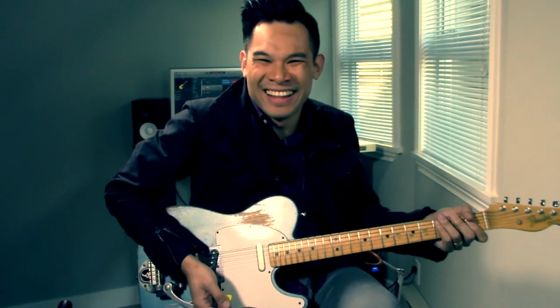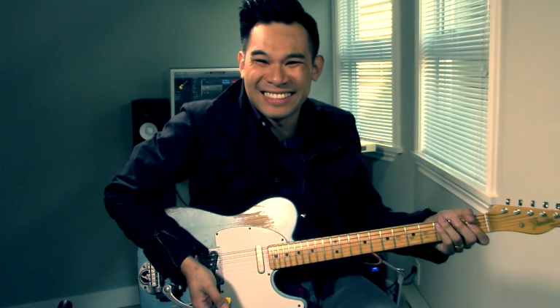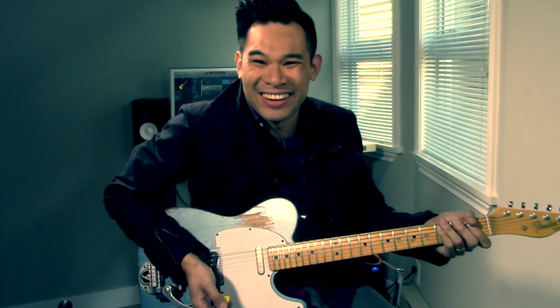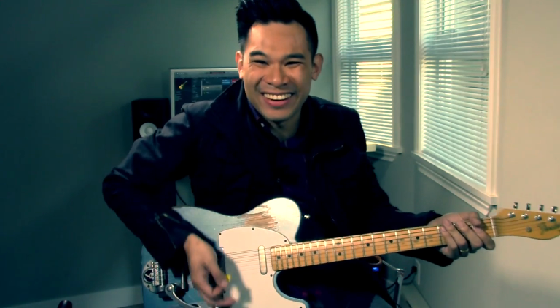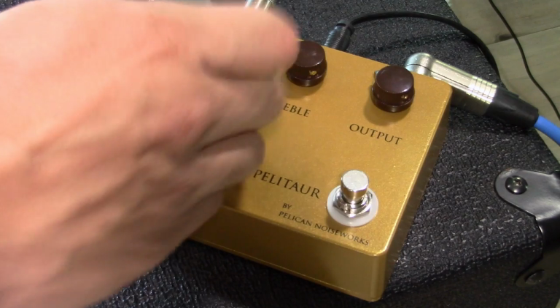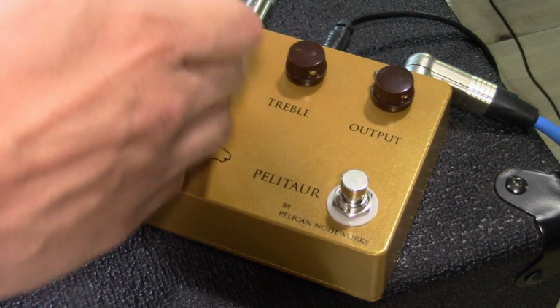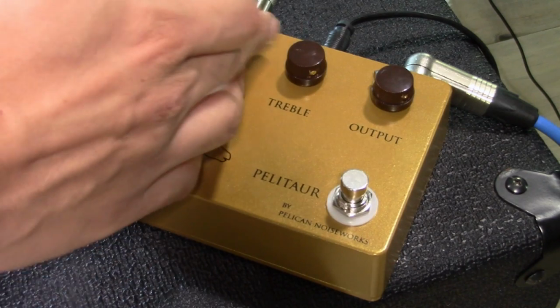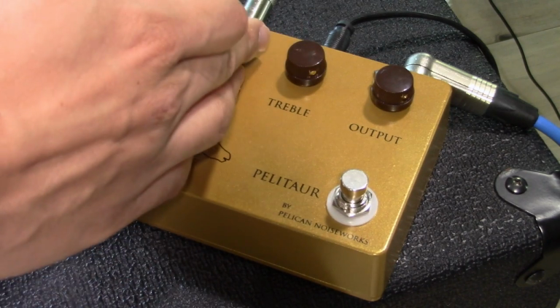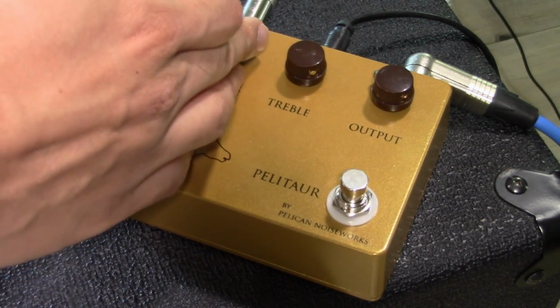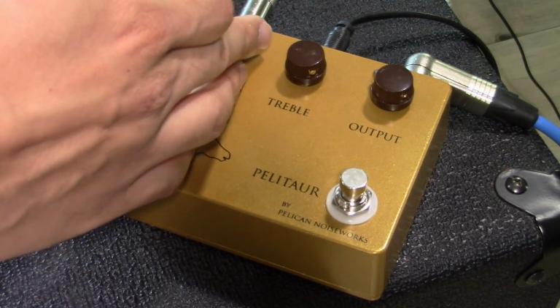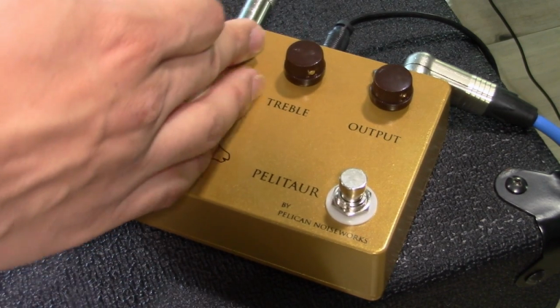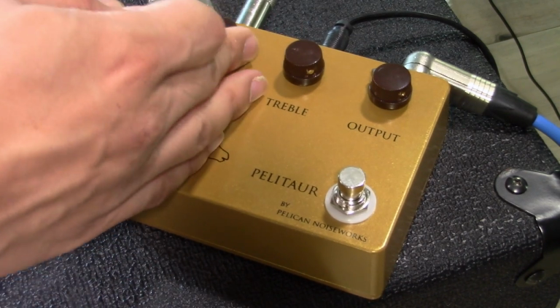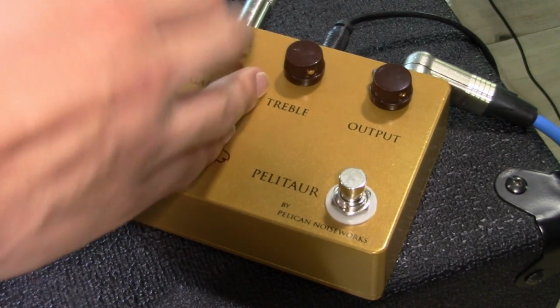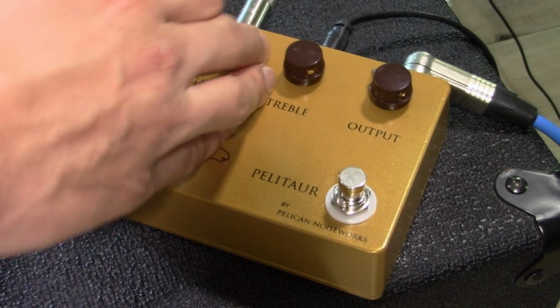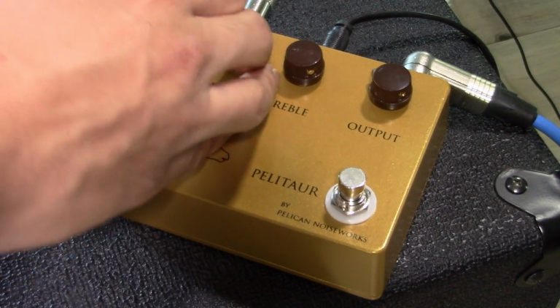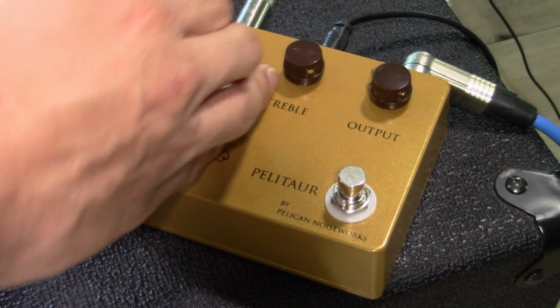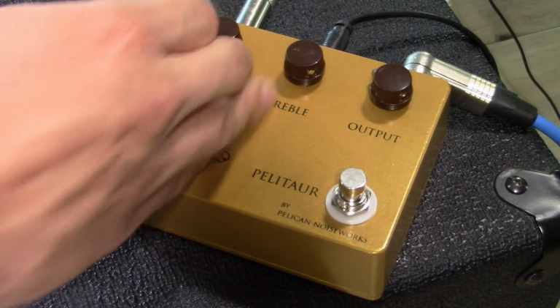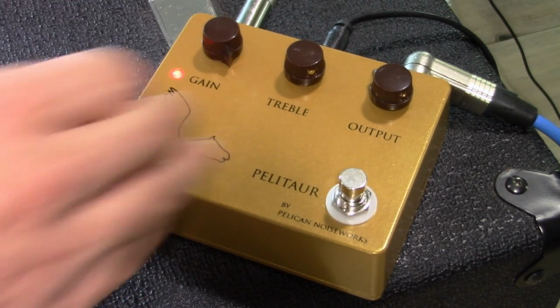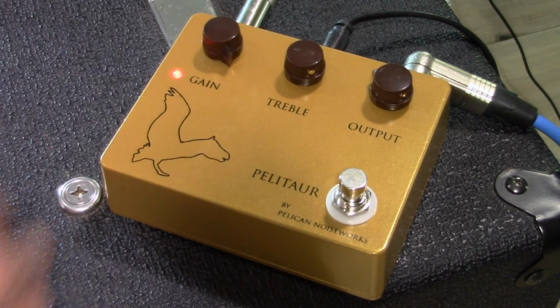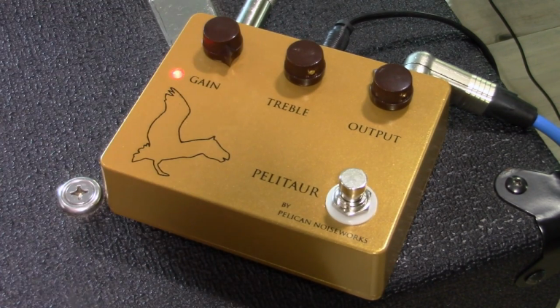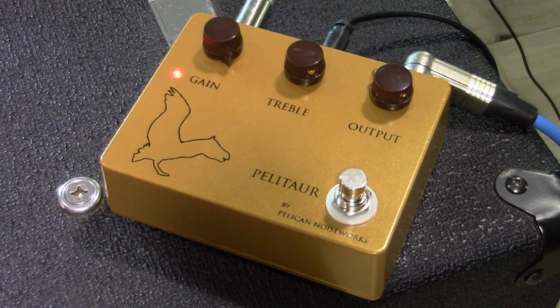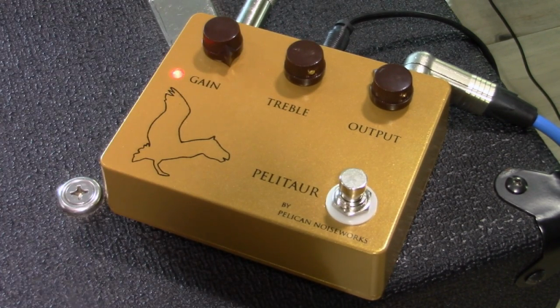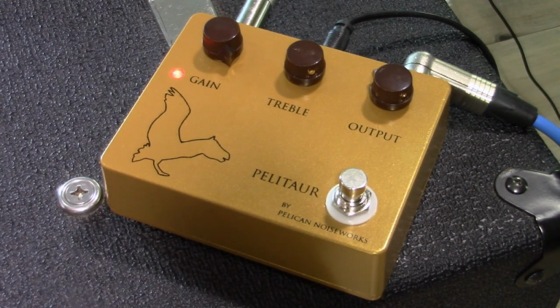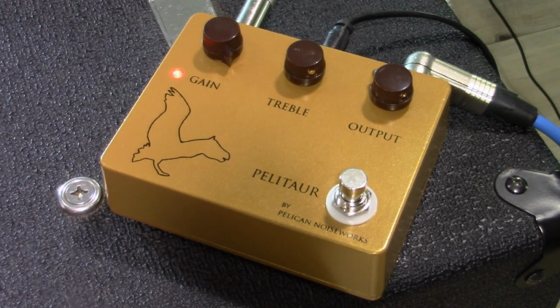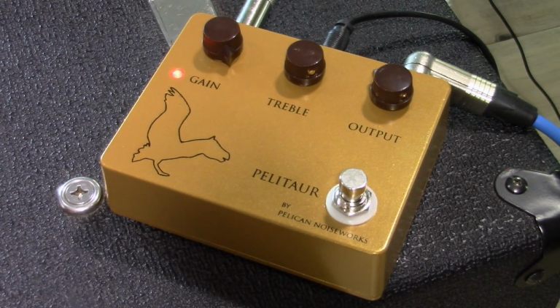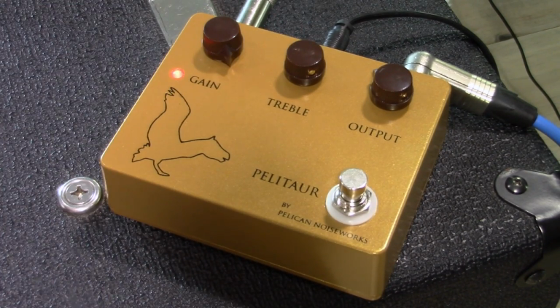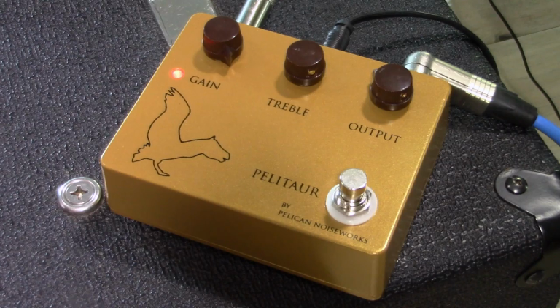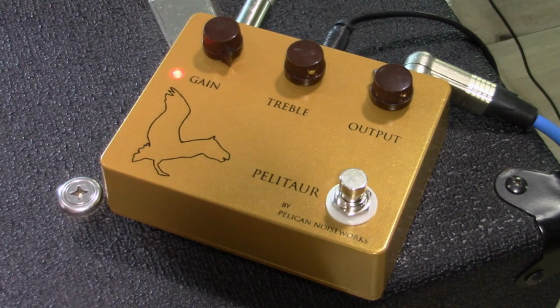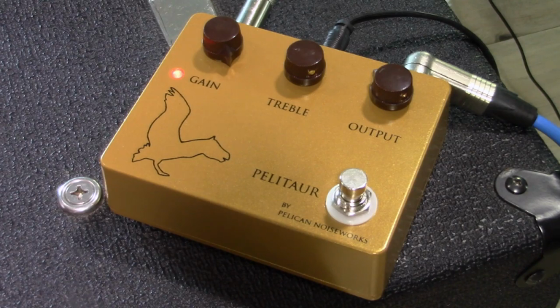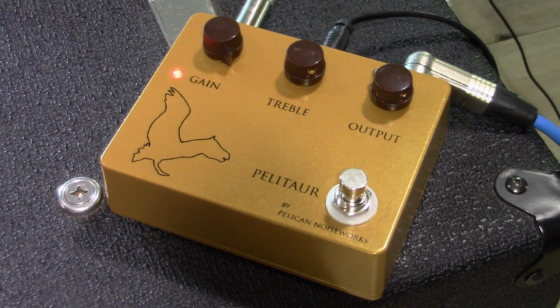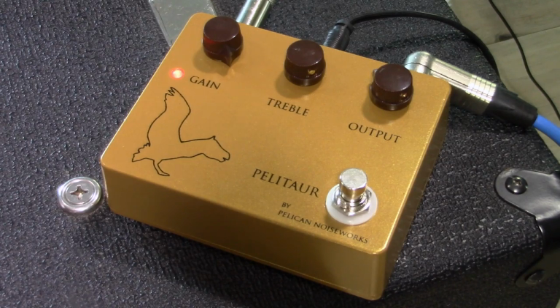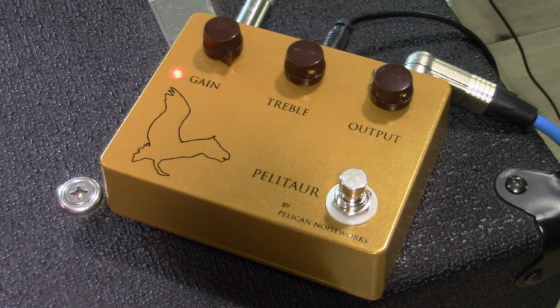That's gnarly. When you roll the gain all the way up, you pretty much got a good old-fashioned Big Muff Pie circuit.